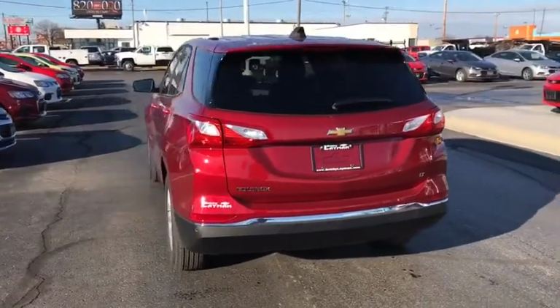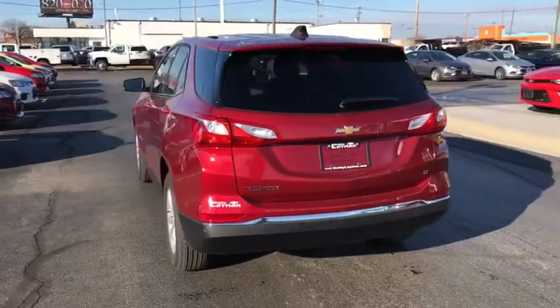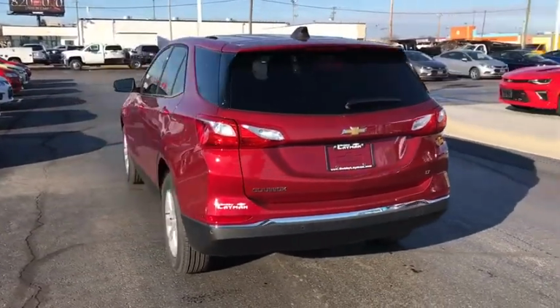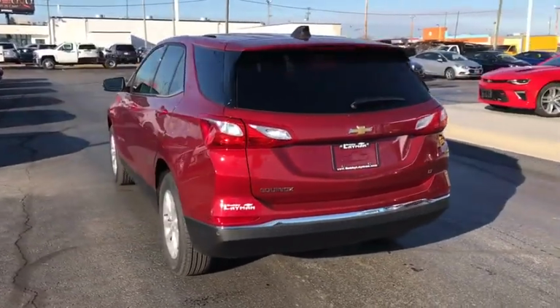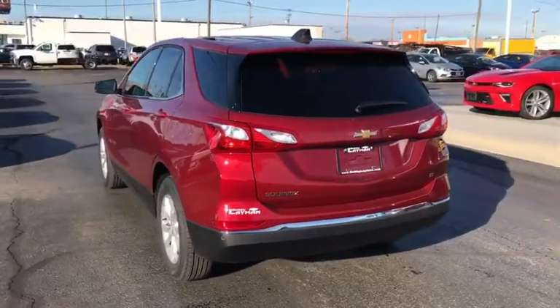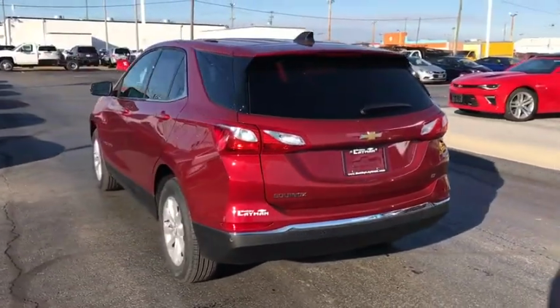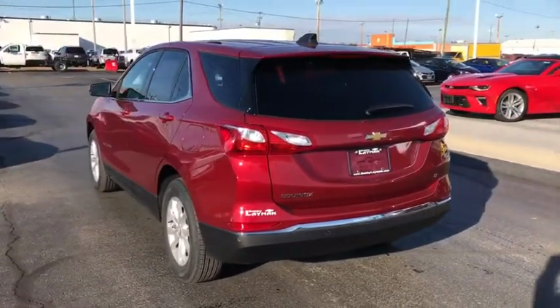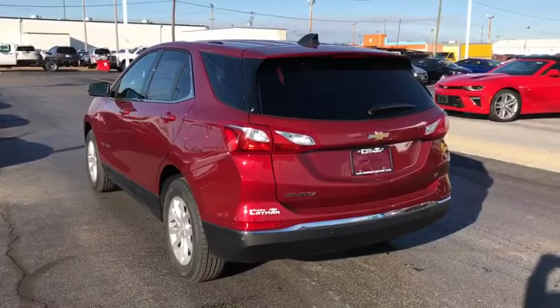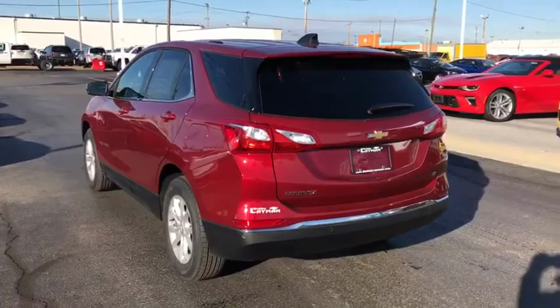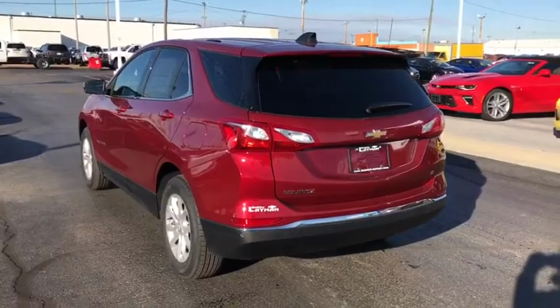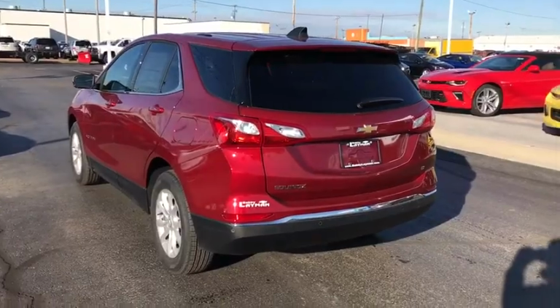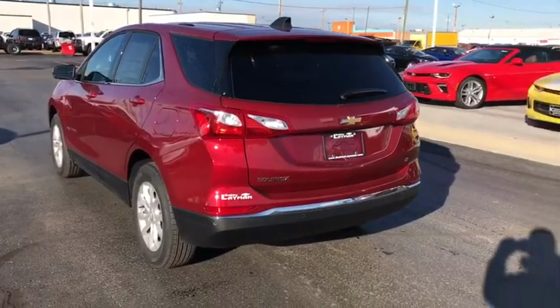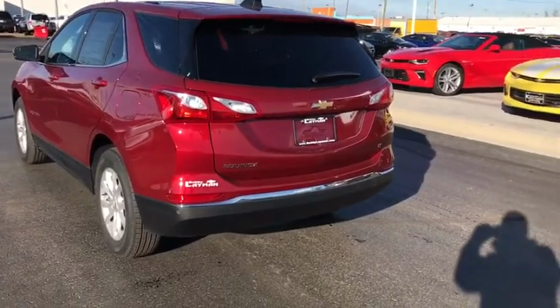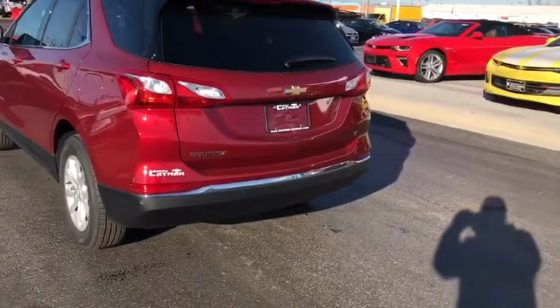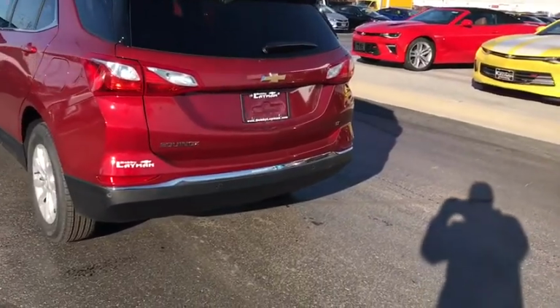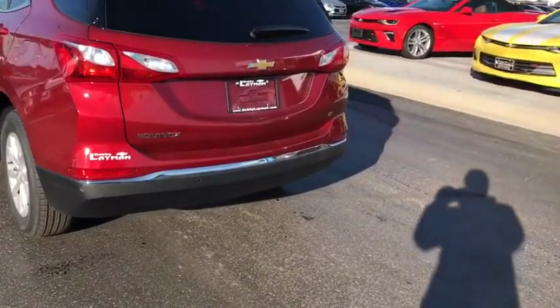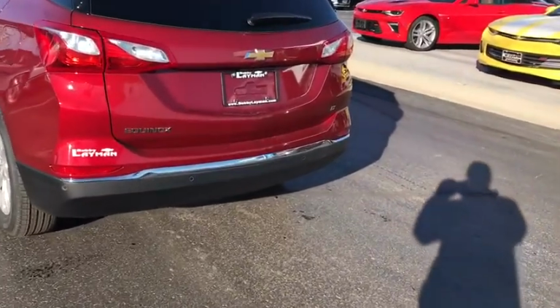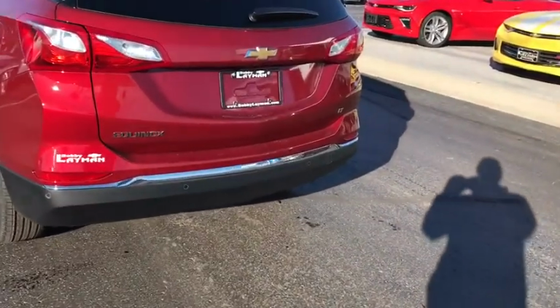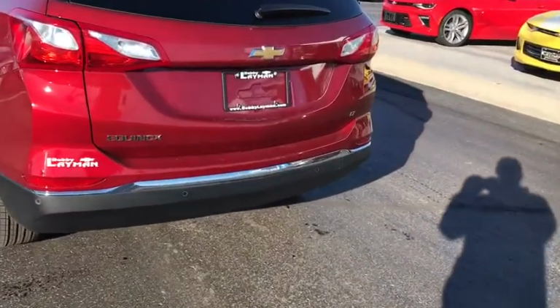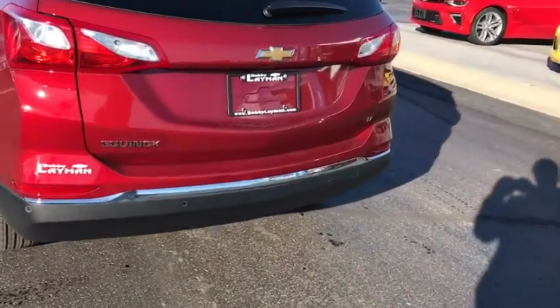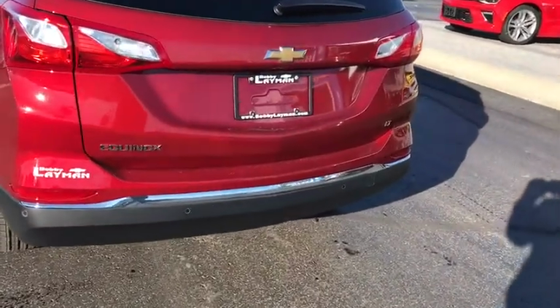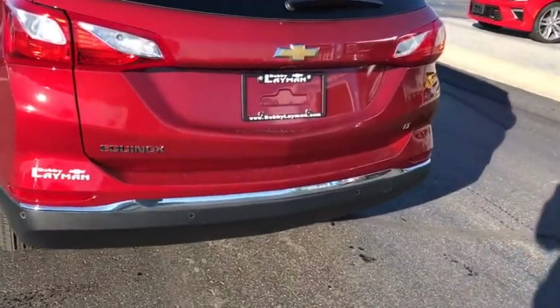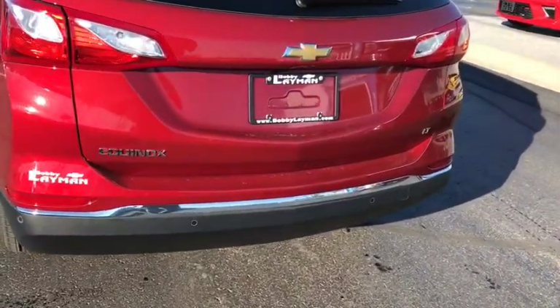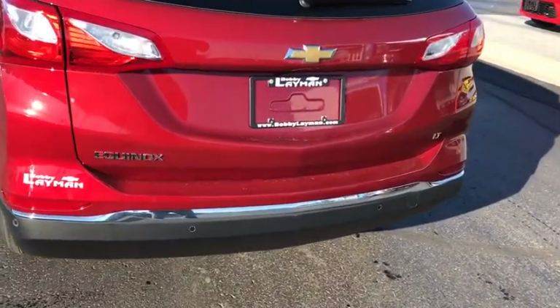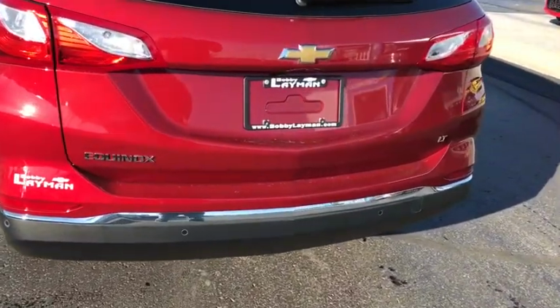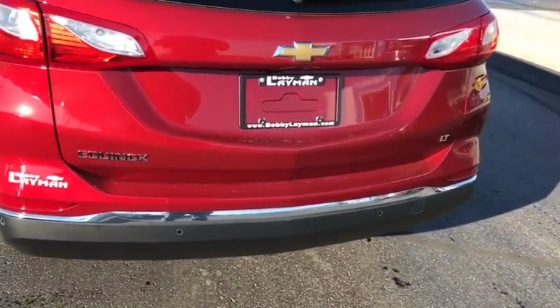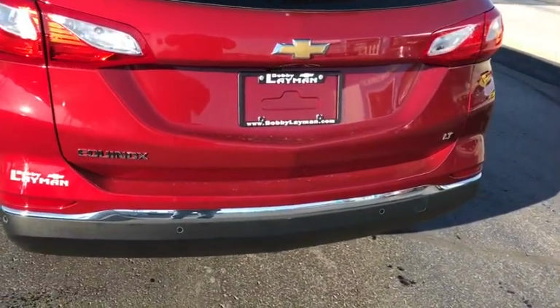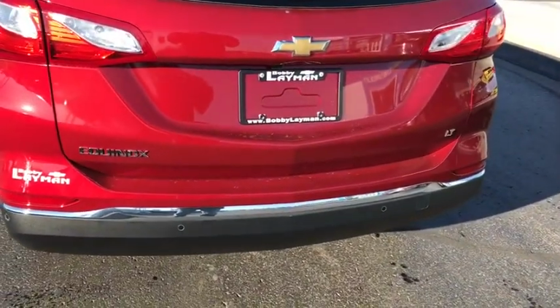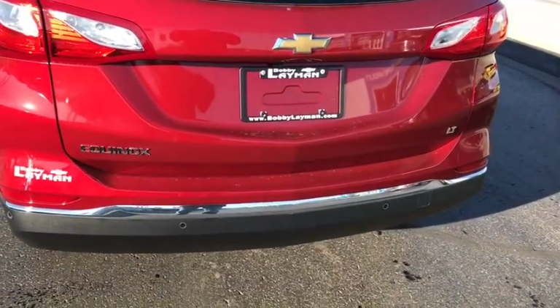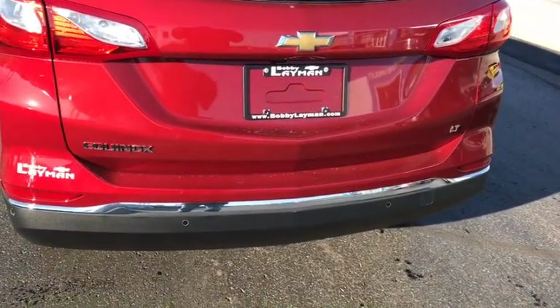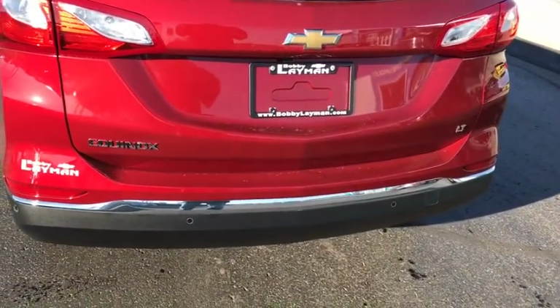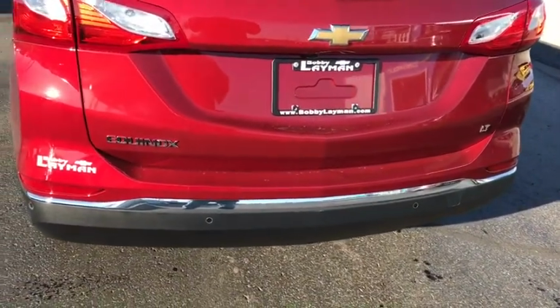Sirius satellite radio, brake assist, tachometer, remote keyless entry, overhead console, panic alarm.